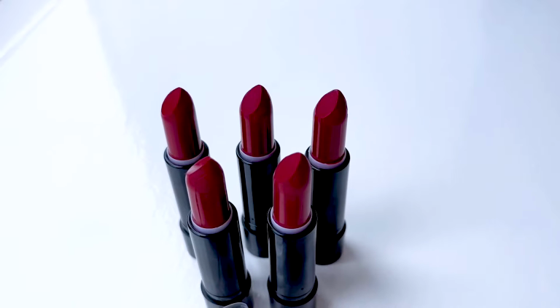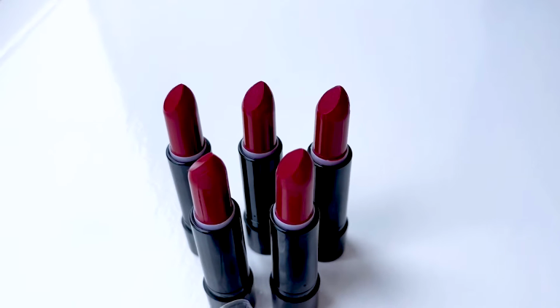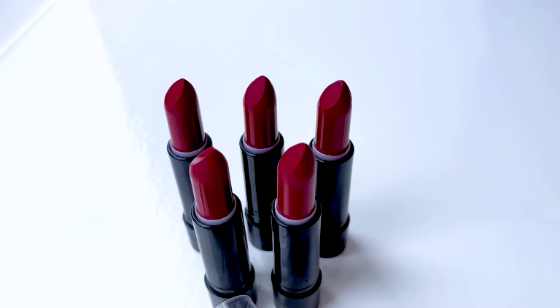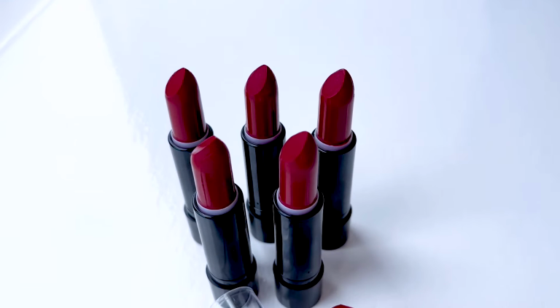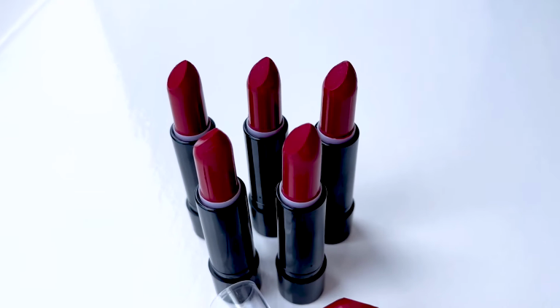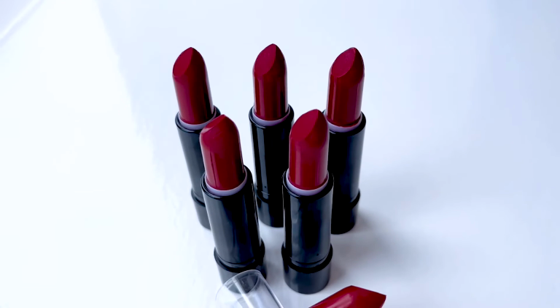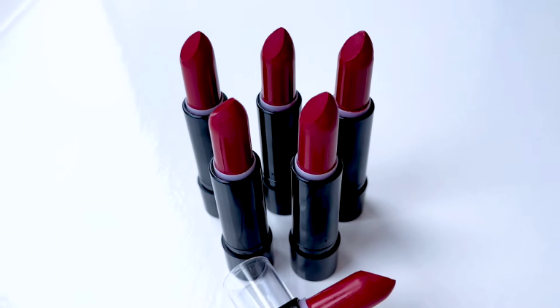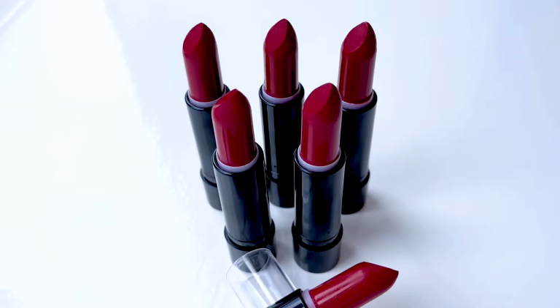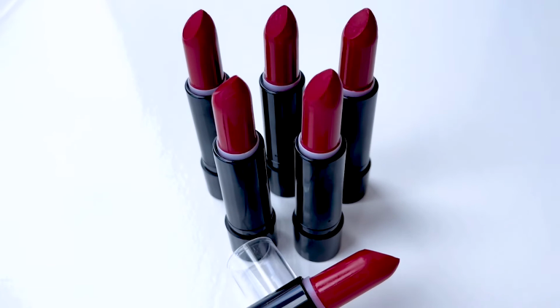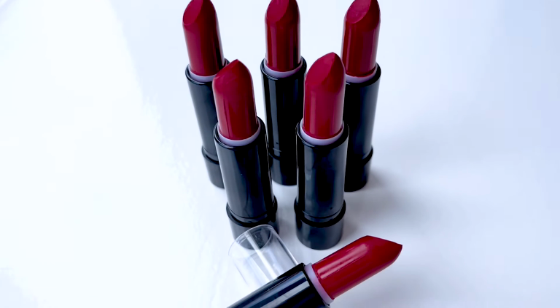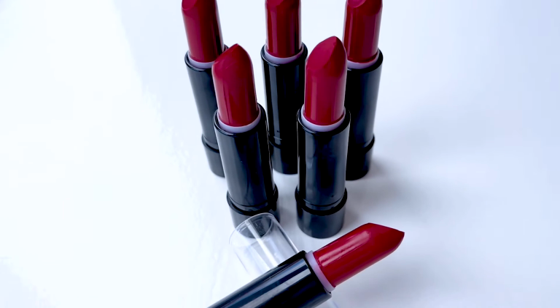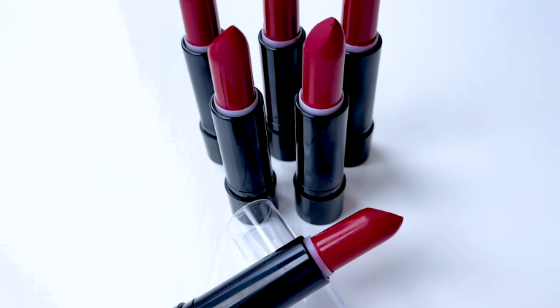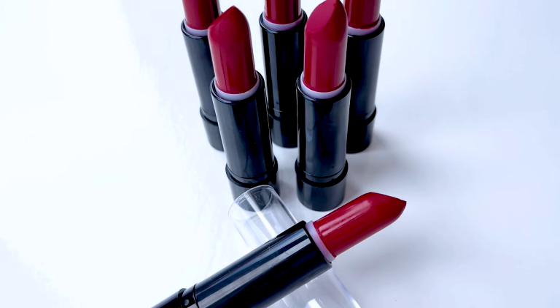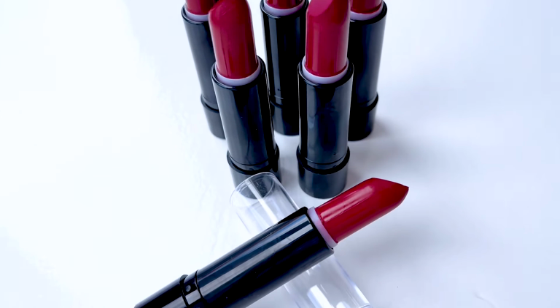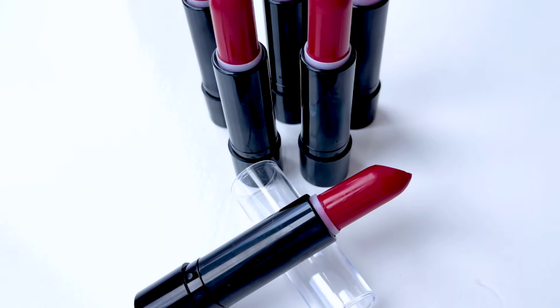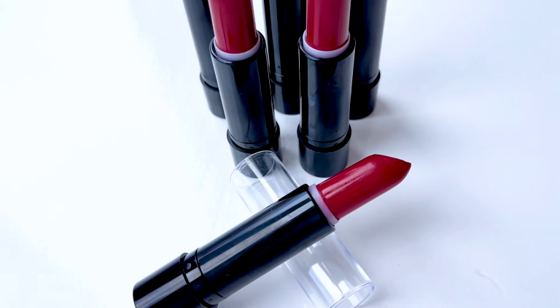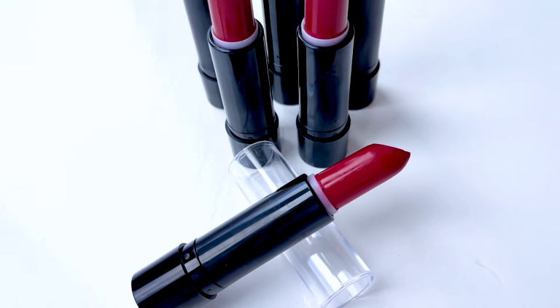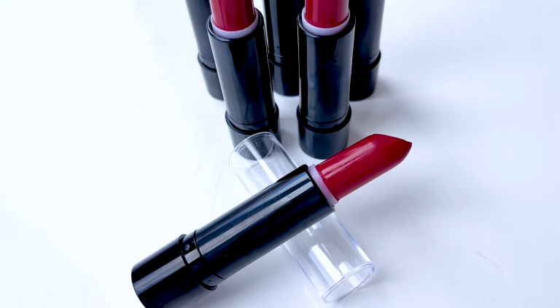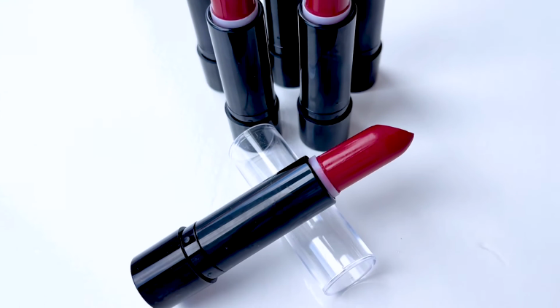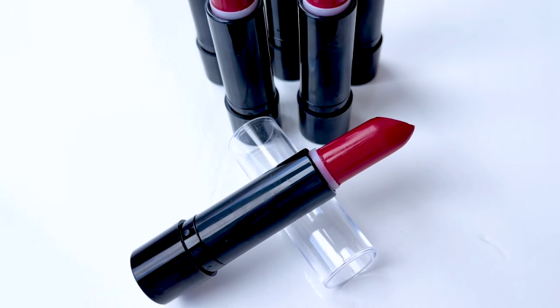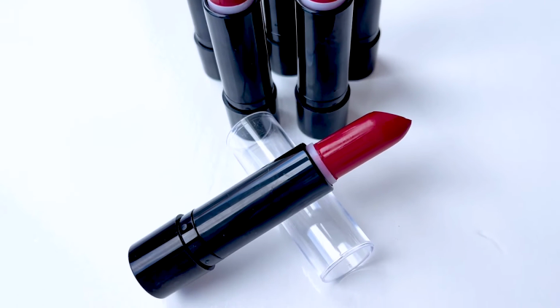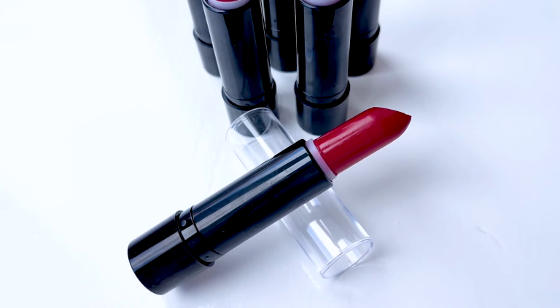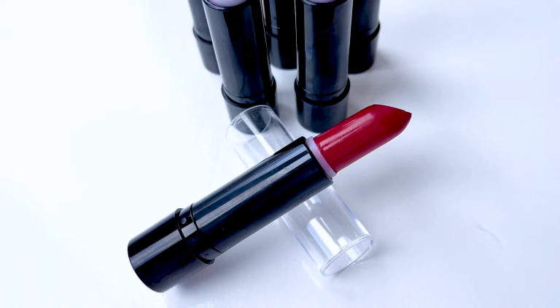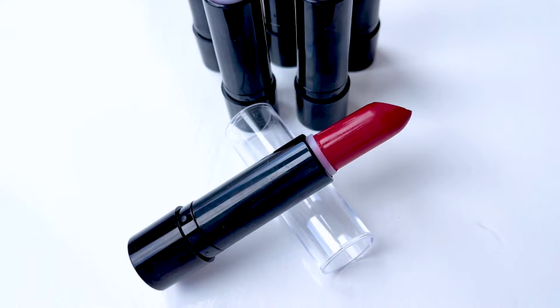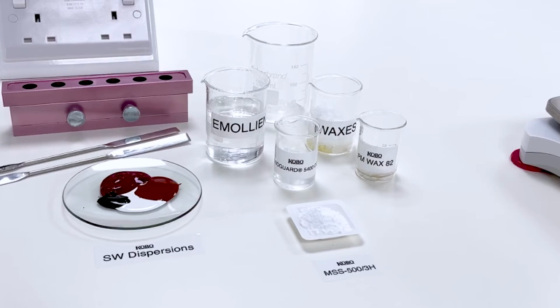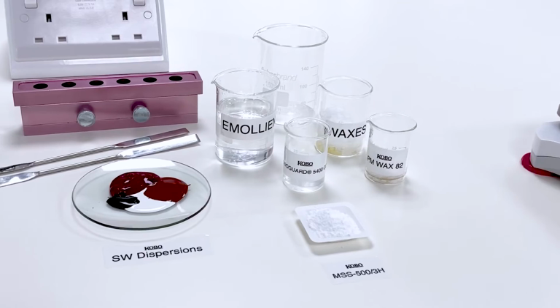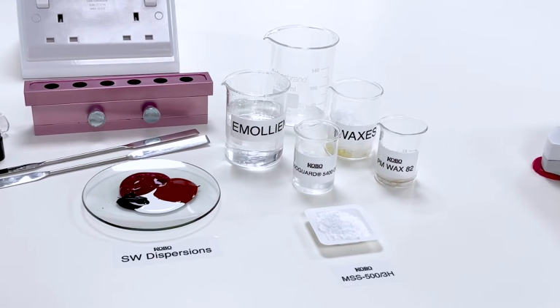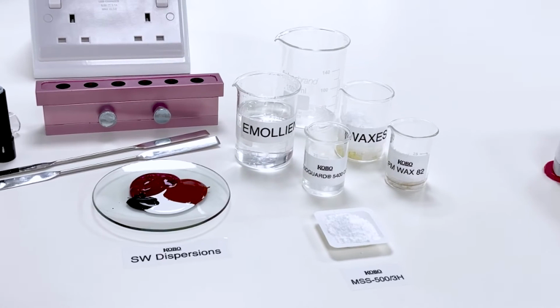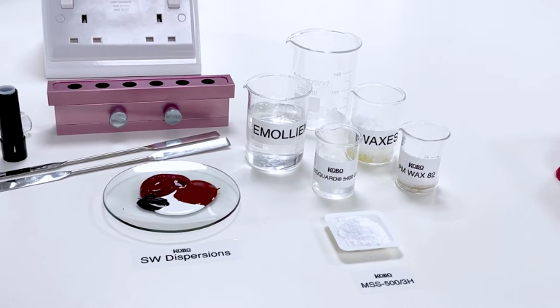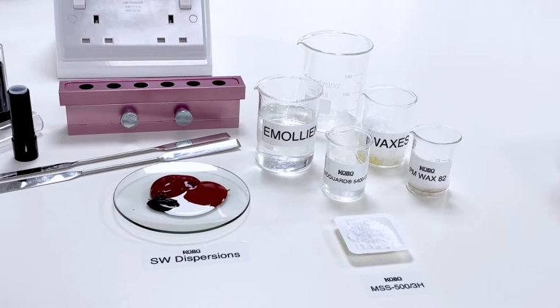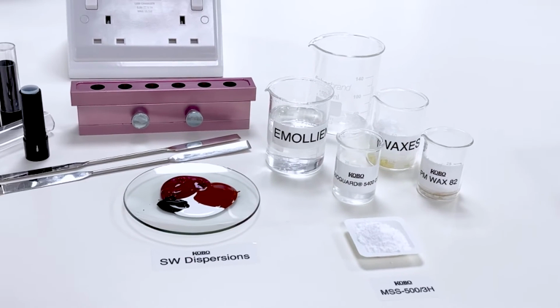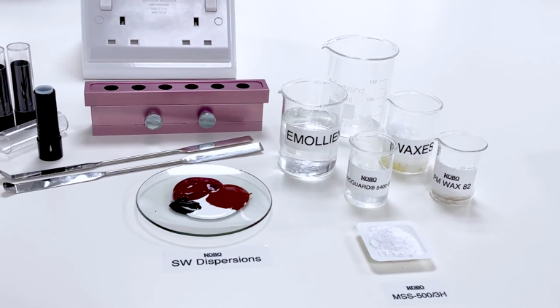Welcome to Kobo Products' YouTube channel. Today we're going to show you how to make a lipstick.